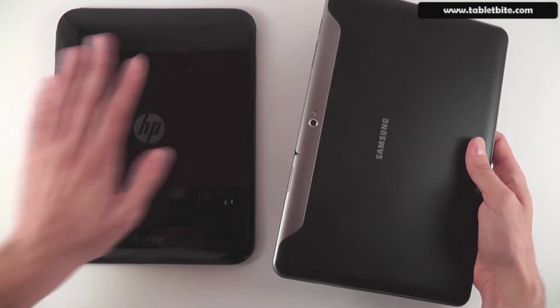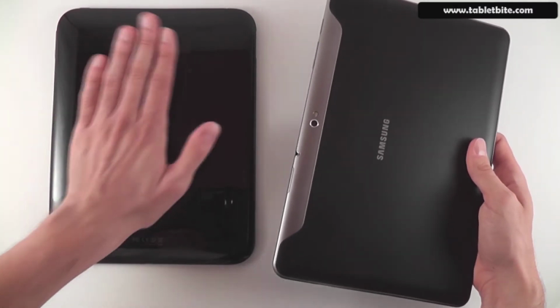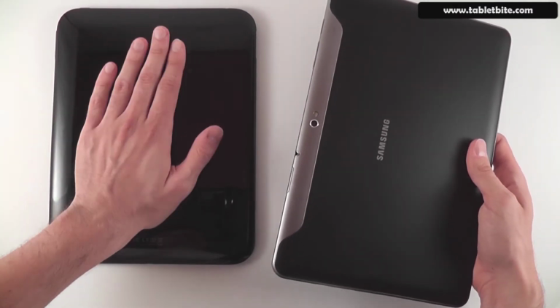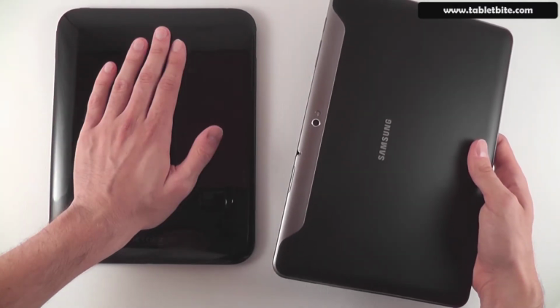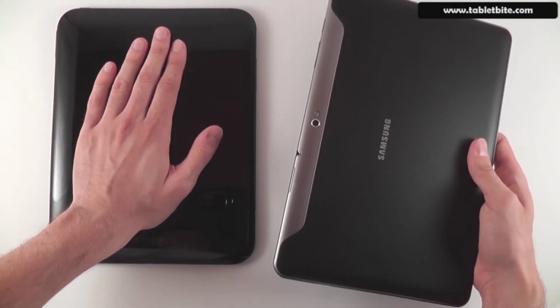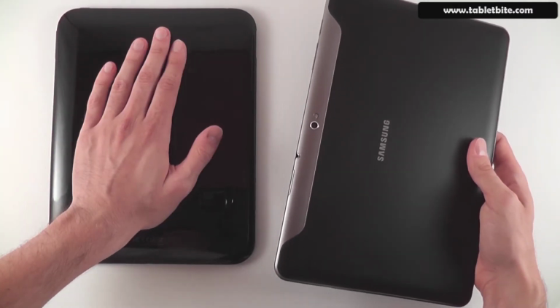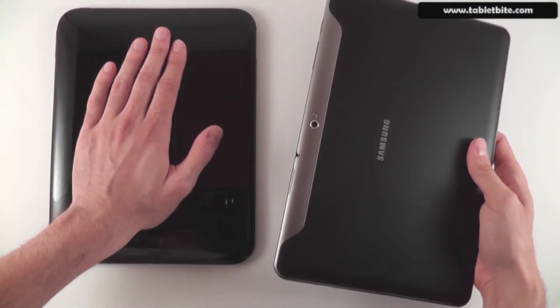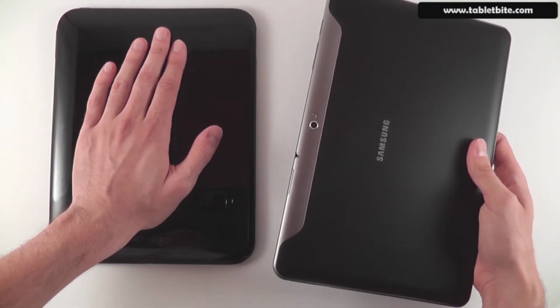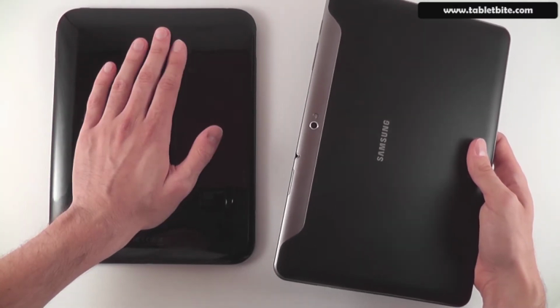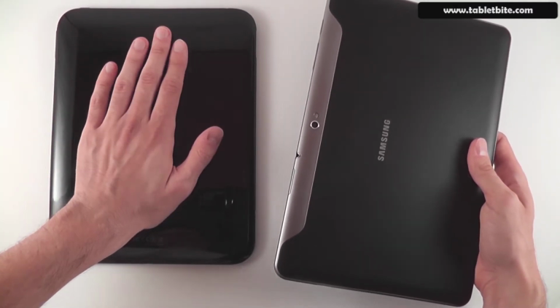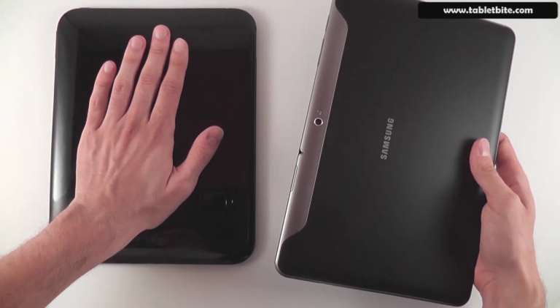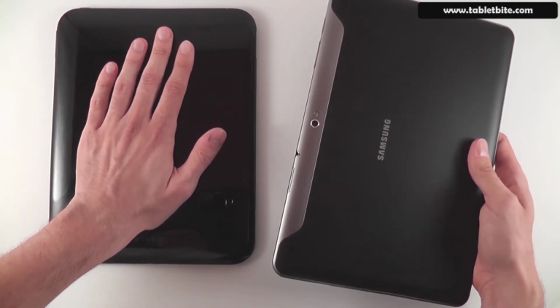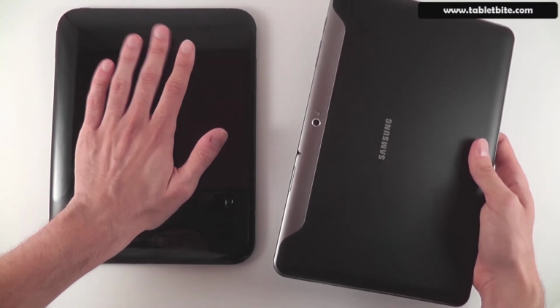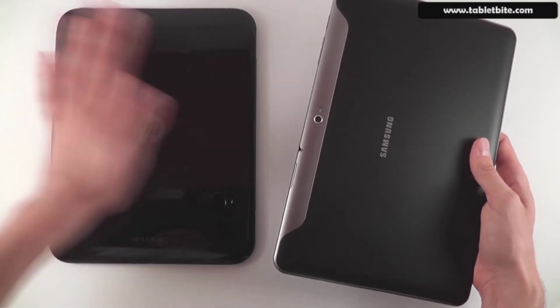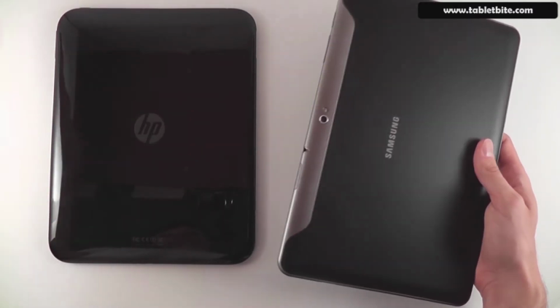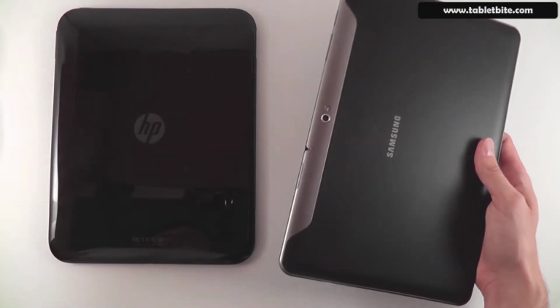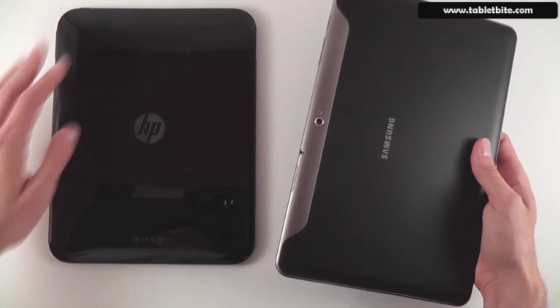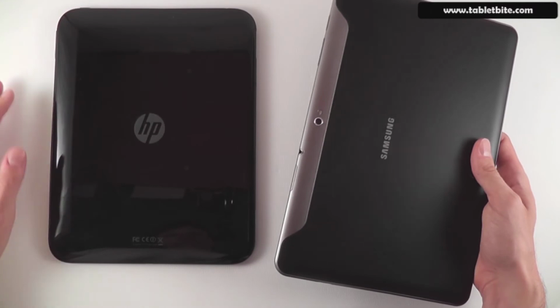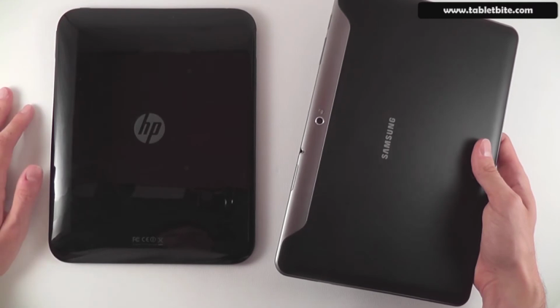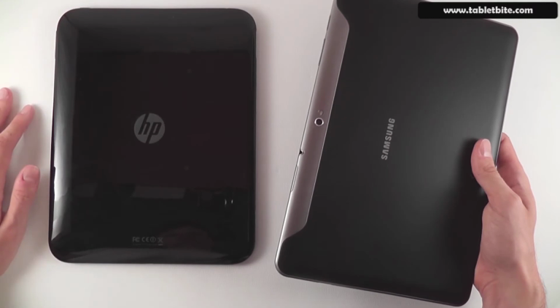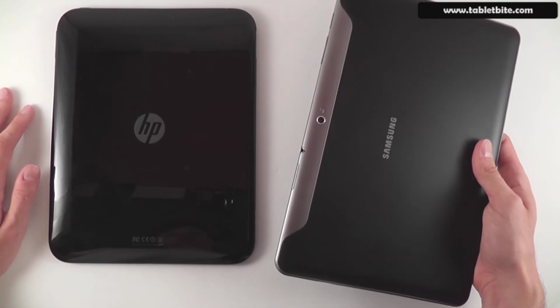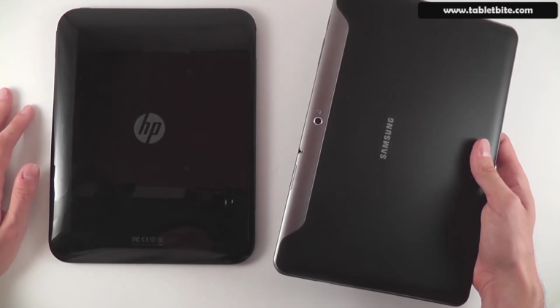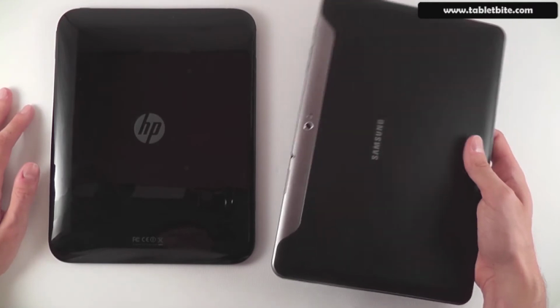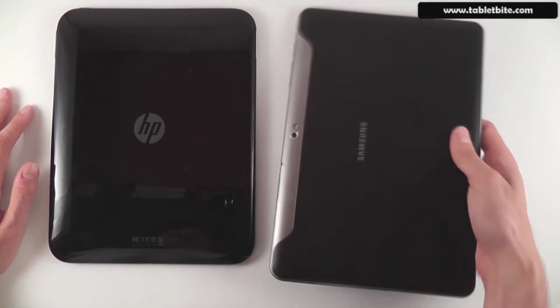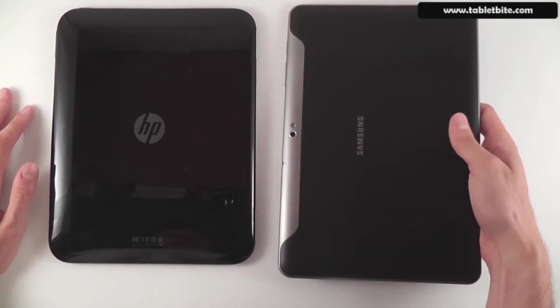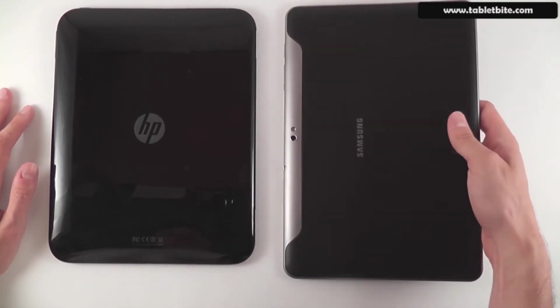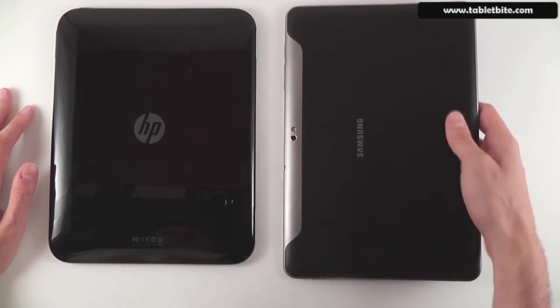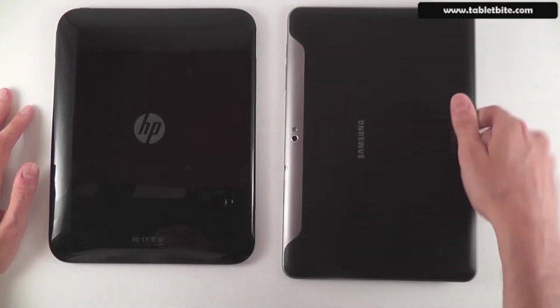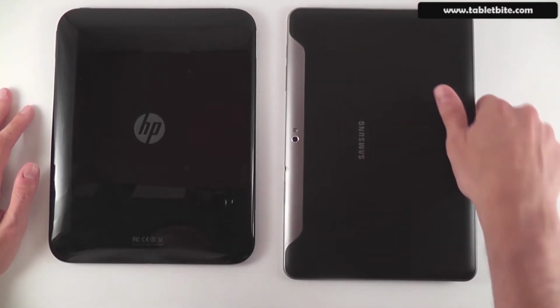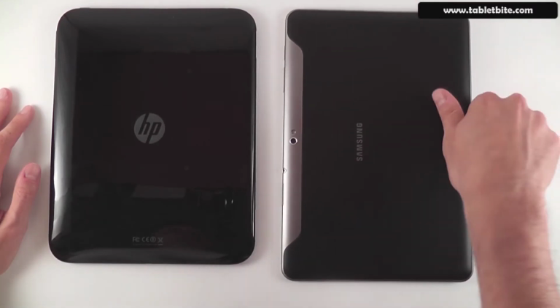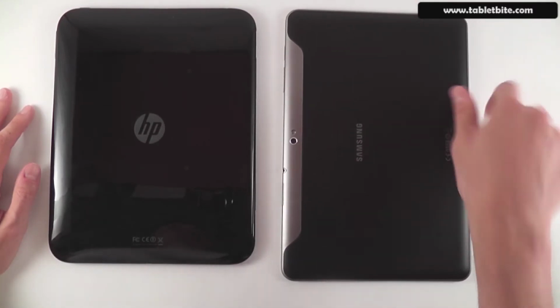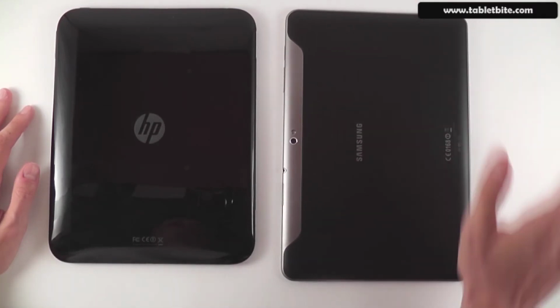The Samsung can shoot 720p video clips and stills, while the HP Touchpad can only be used for chatting and video conferences.